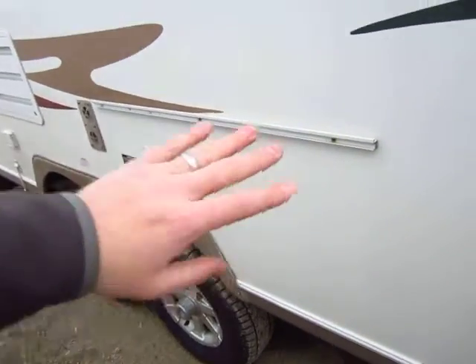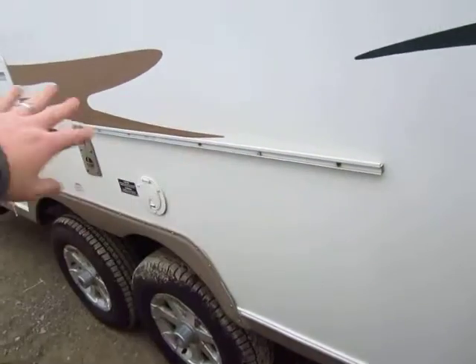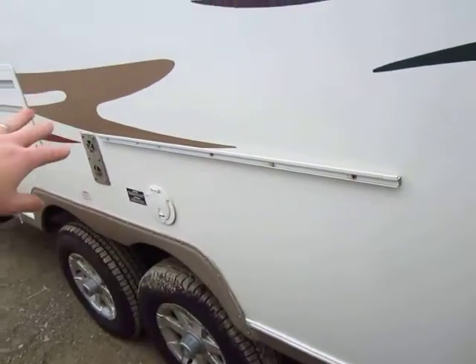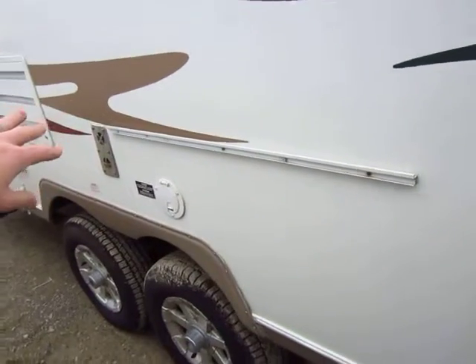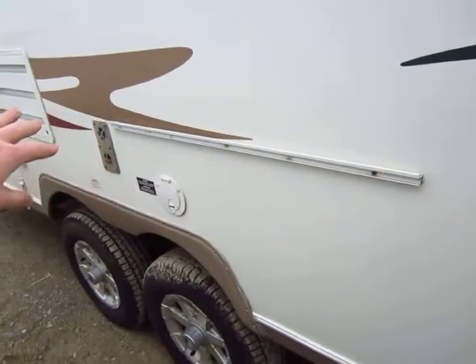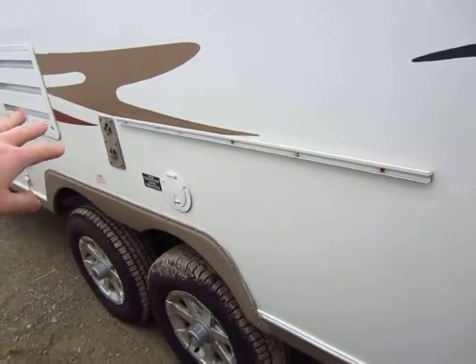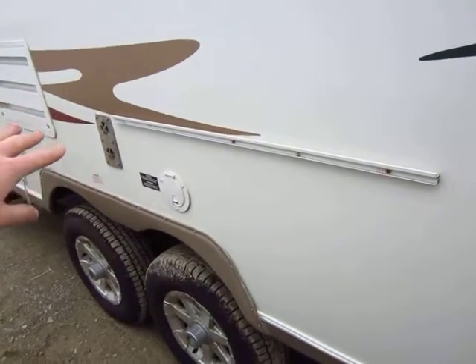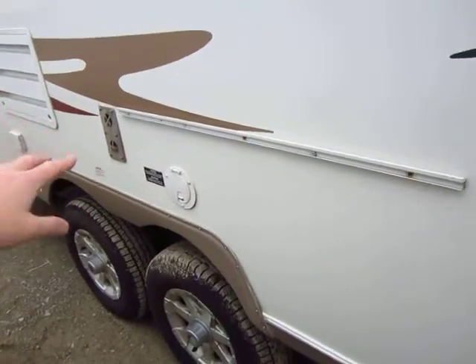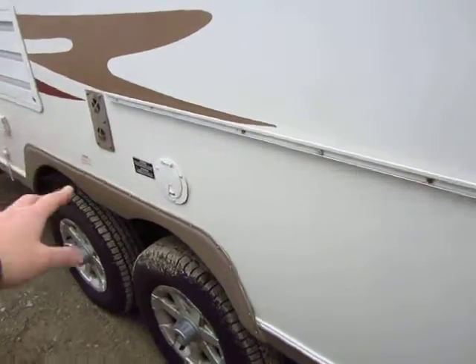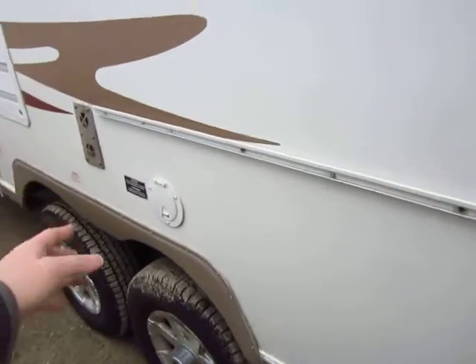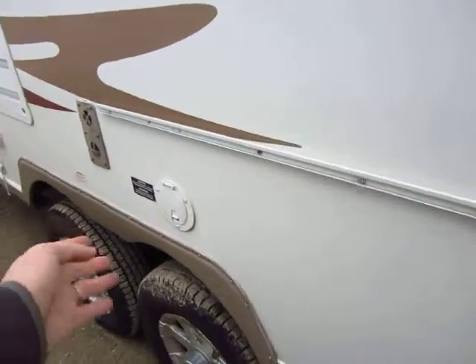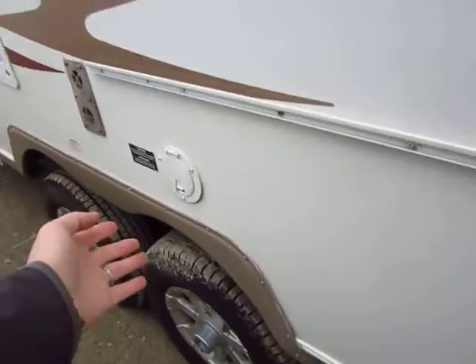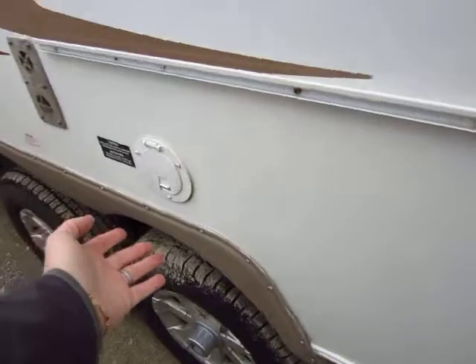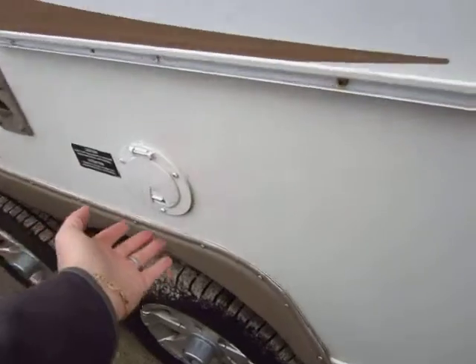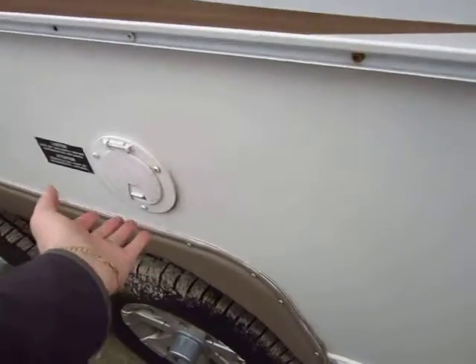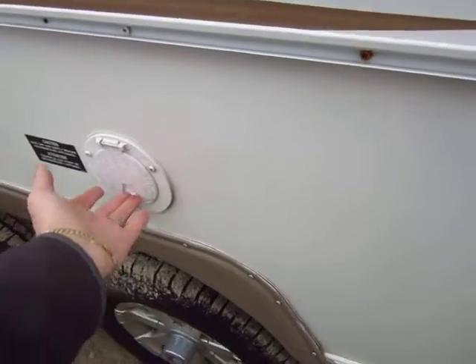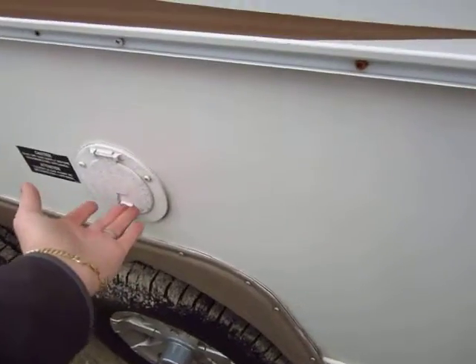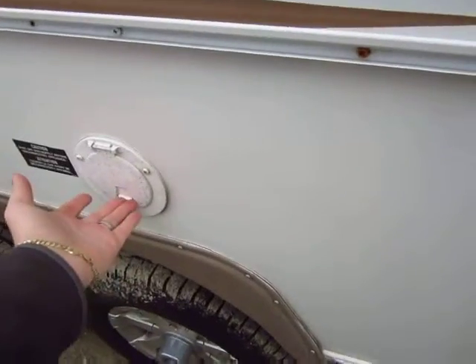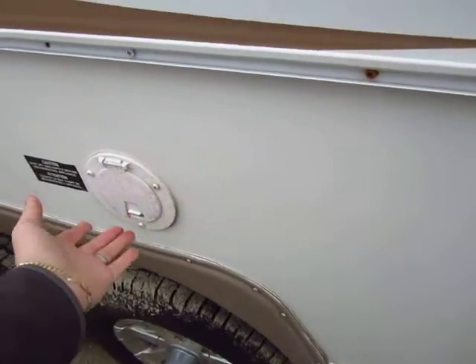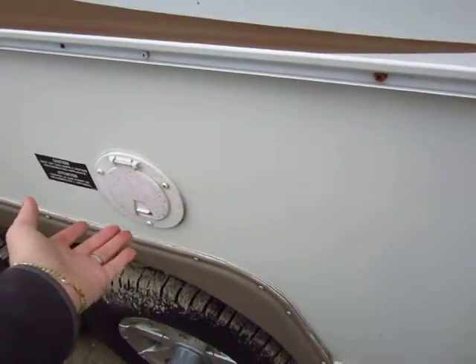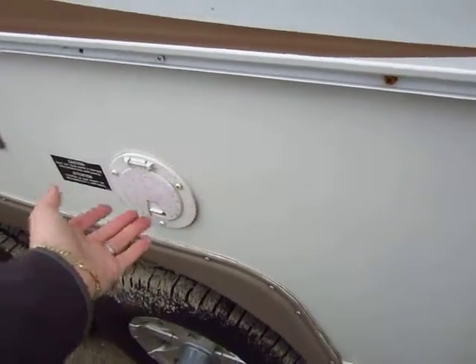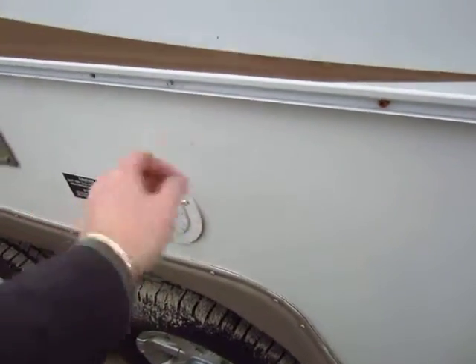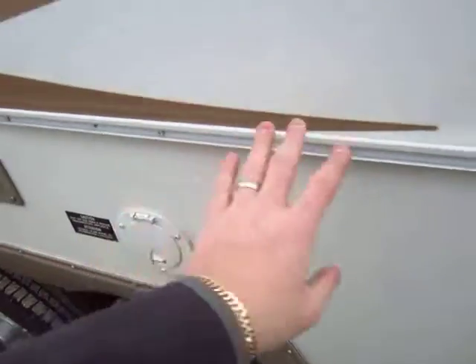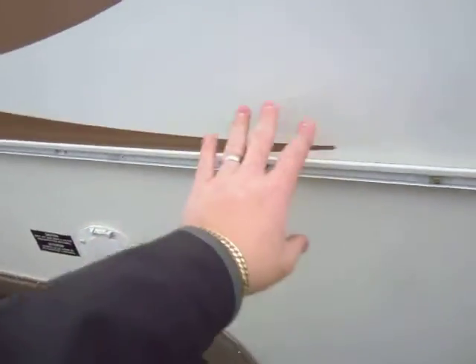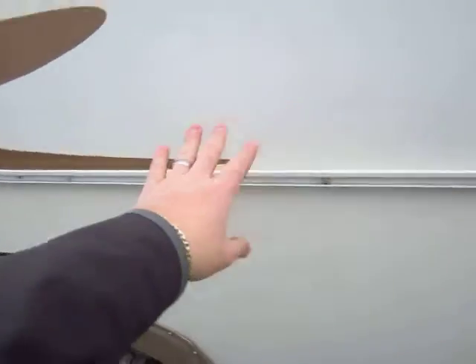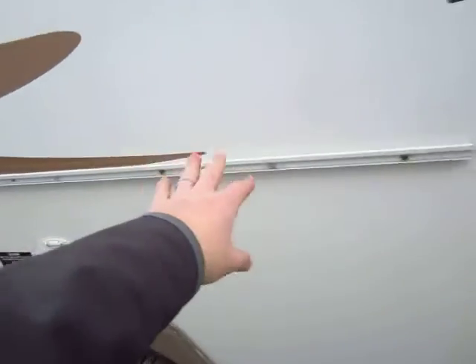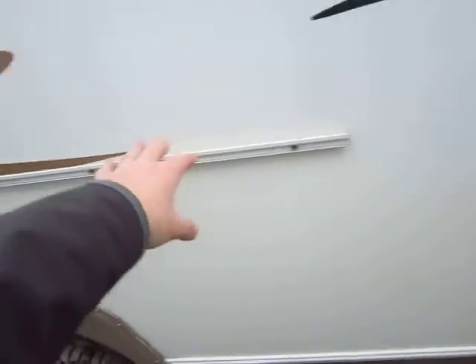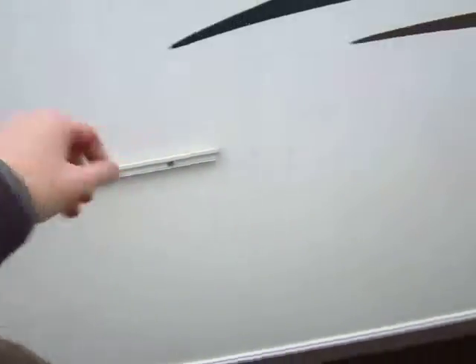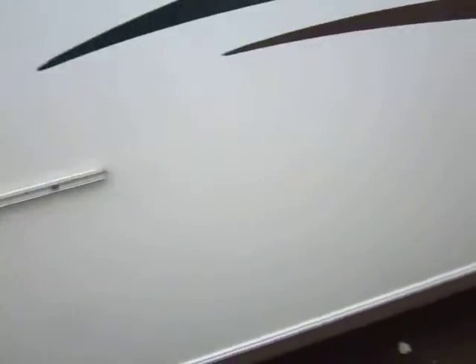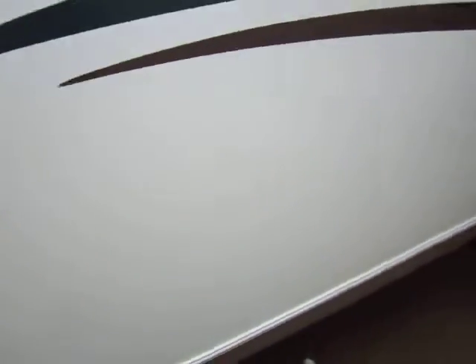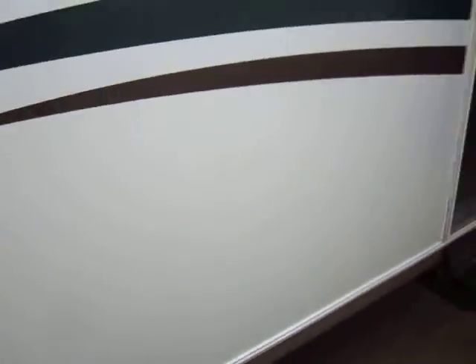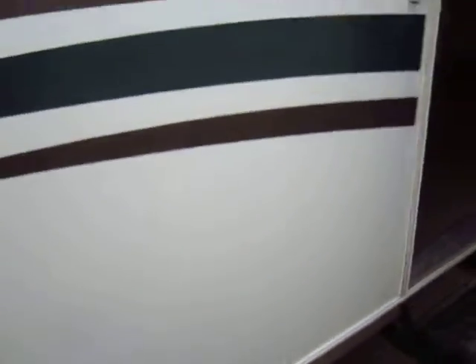This is a full outdoor grill setup. Your propane quick connect for the grill is out here, and a handy little work table is included with this.